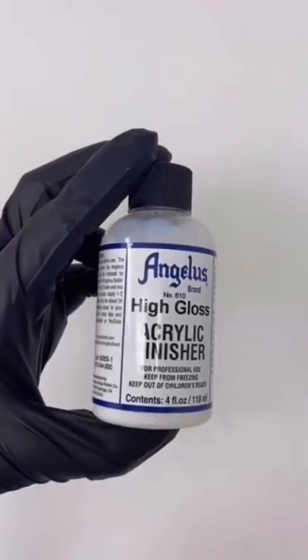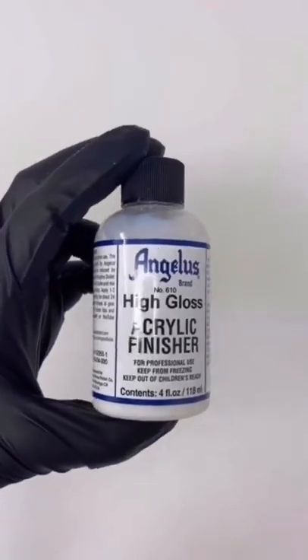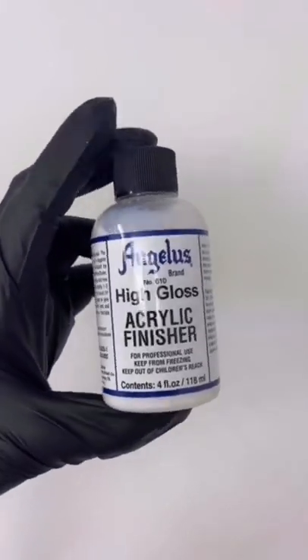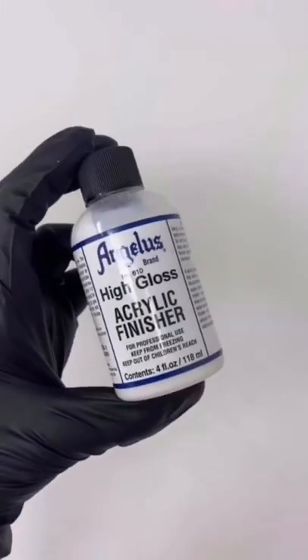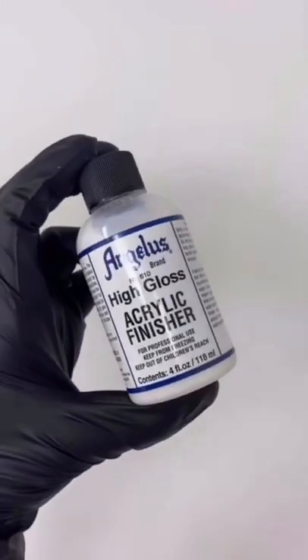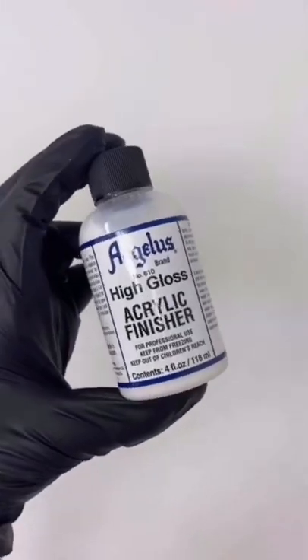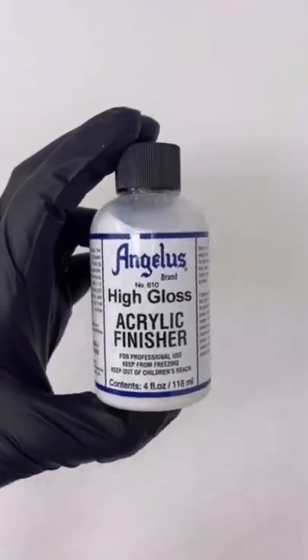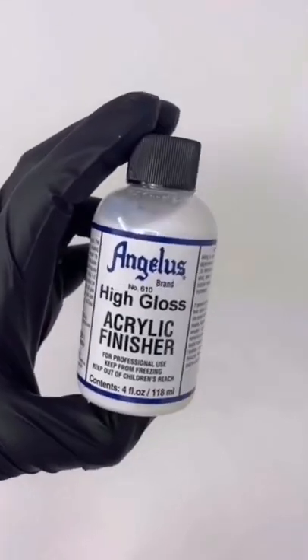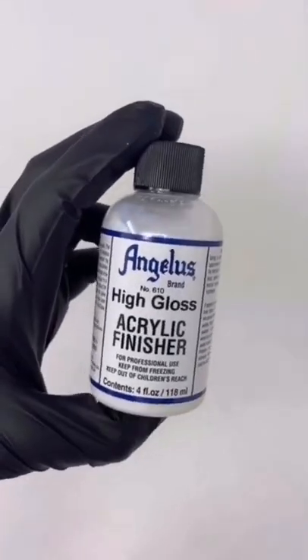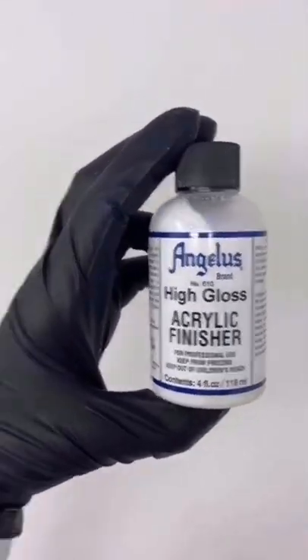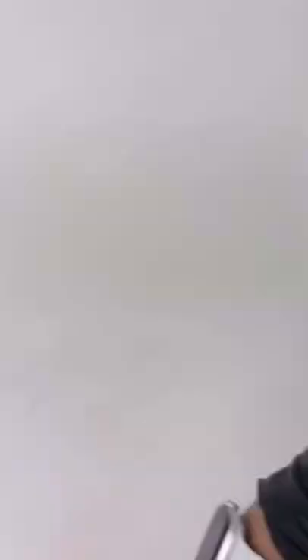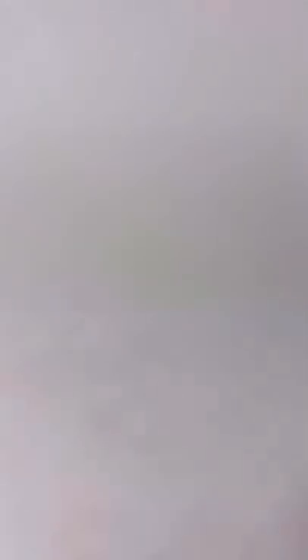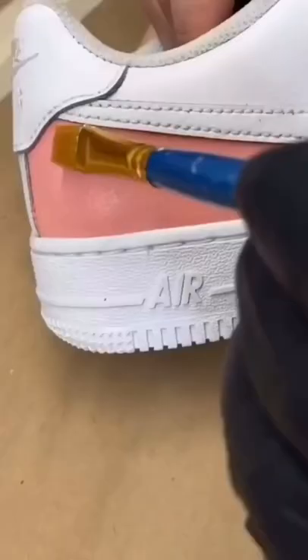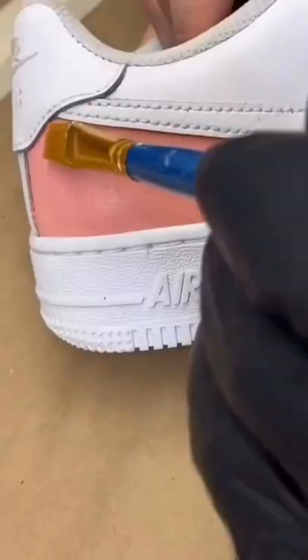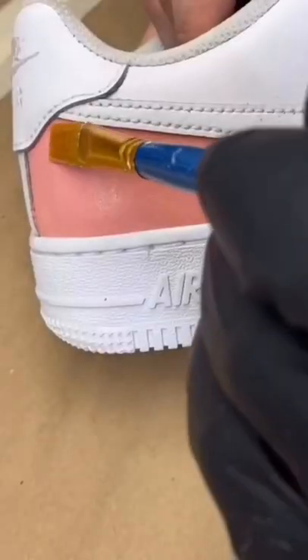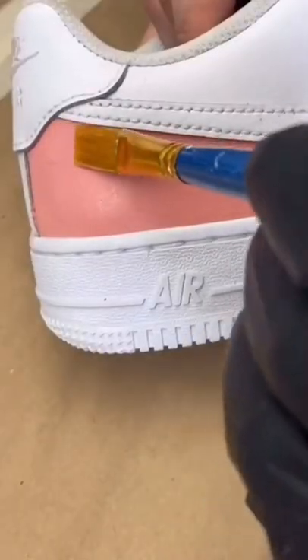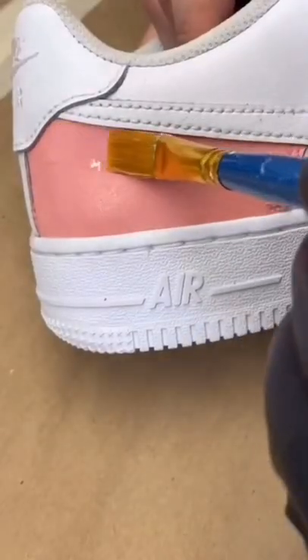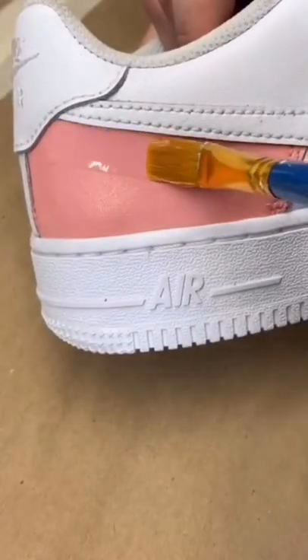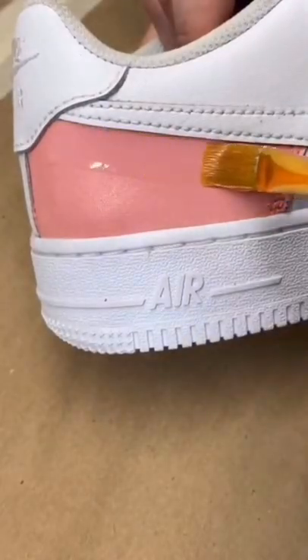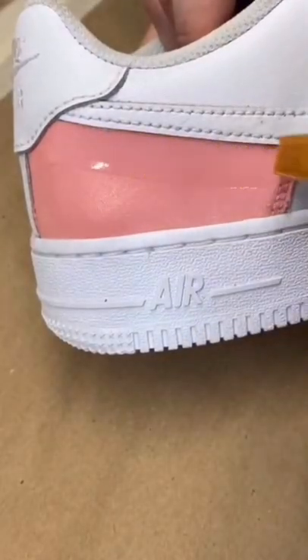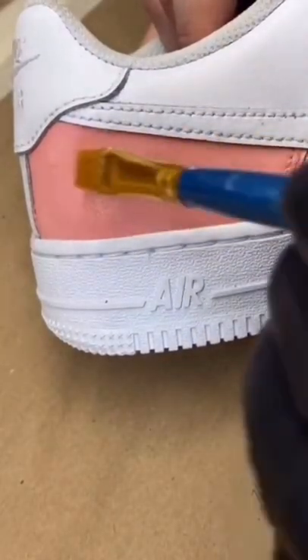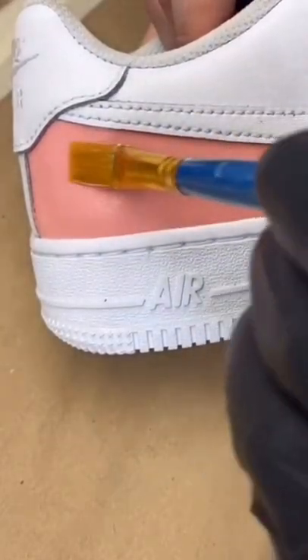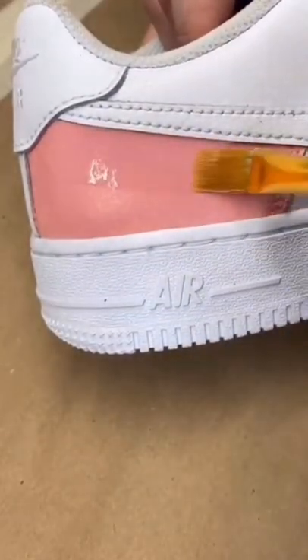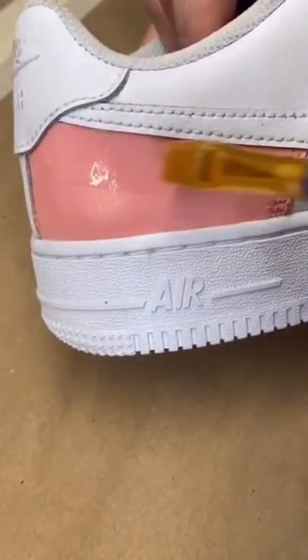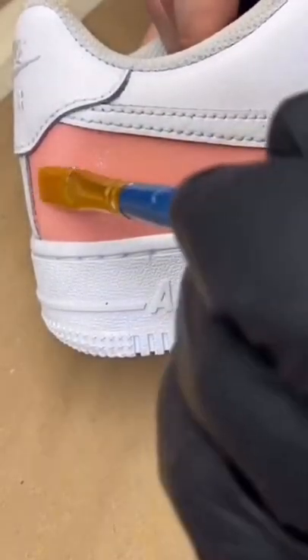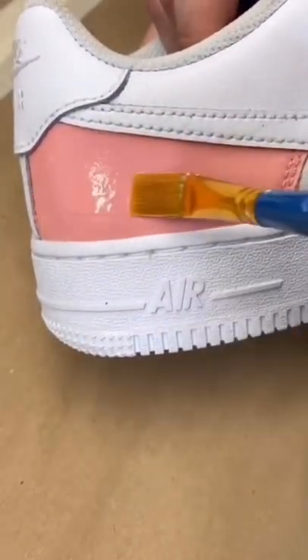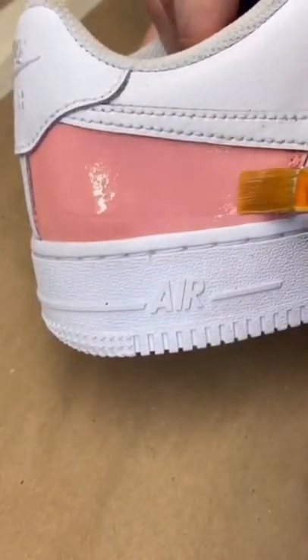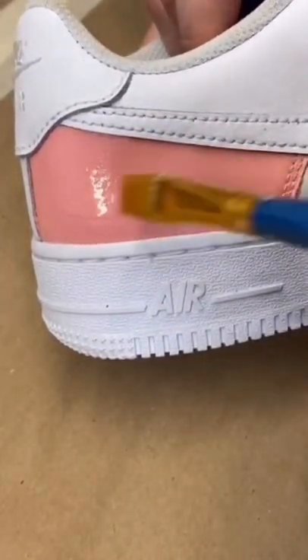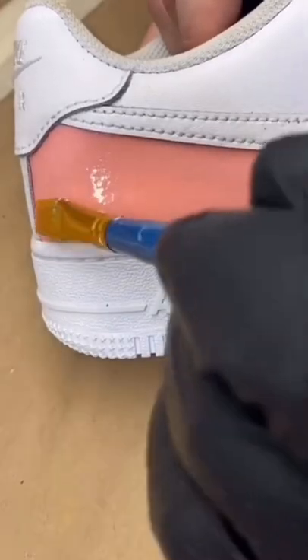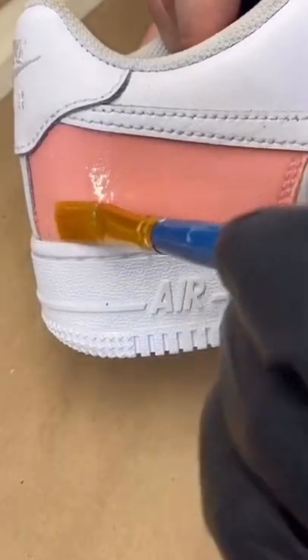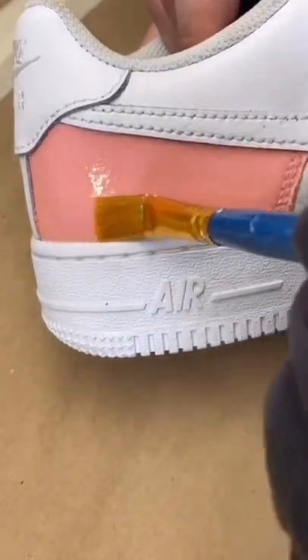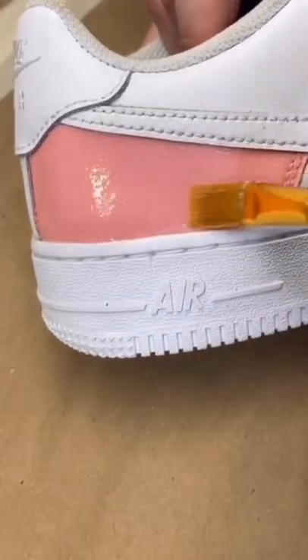Next, grab your Angelus acrylic finish. Applying this makes sure that the shoe is scratch-proof and water-resistant.